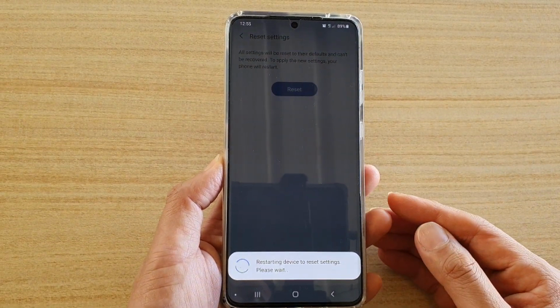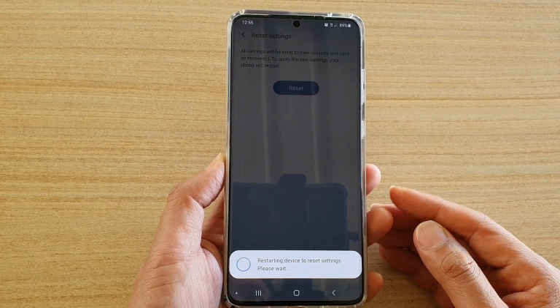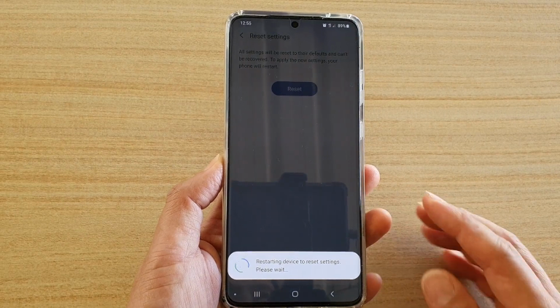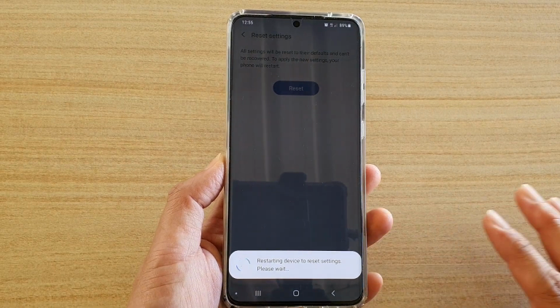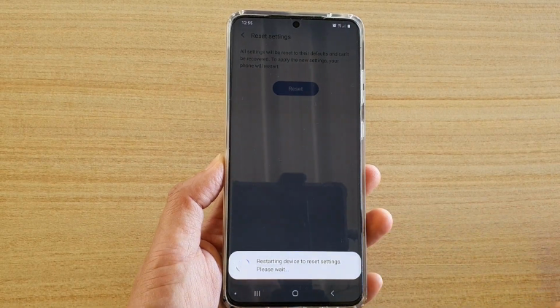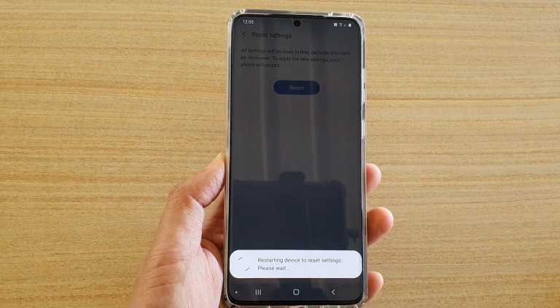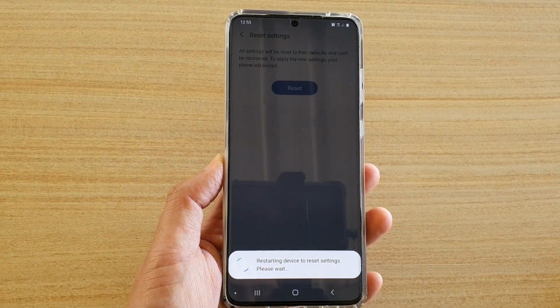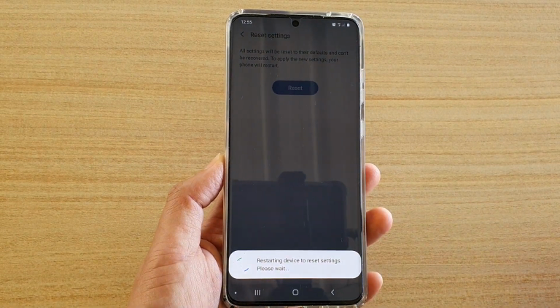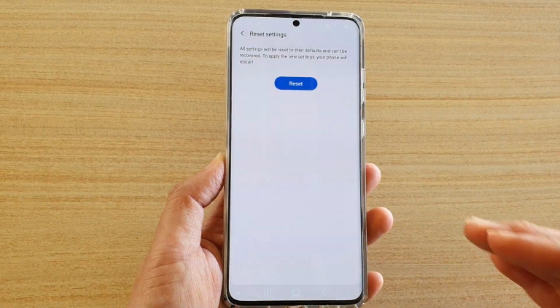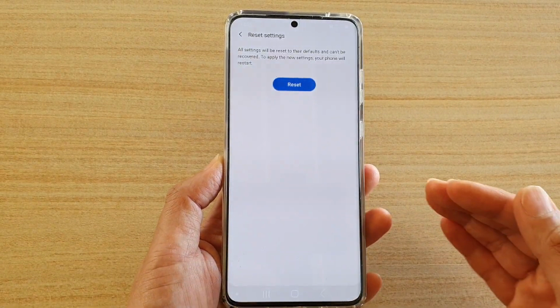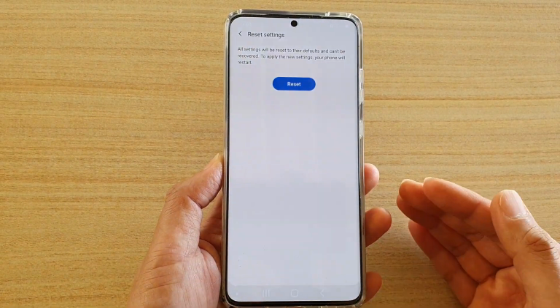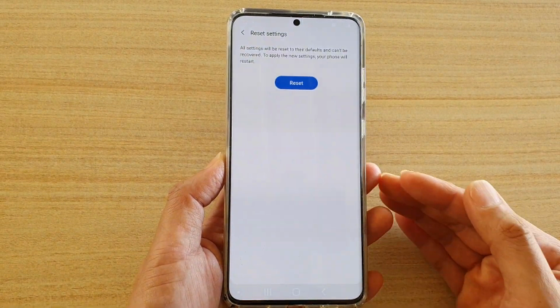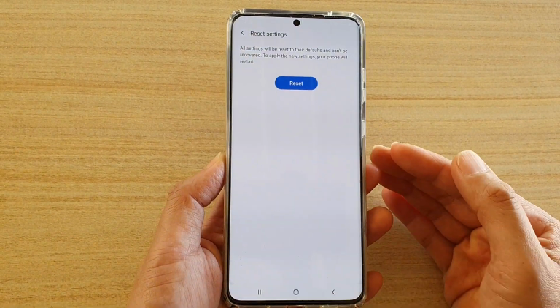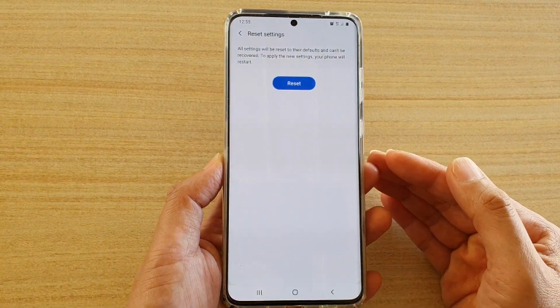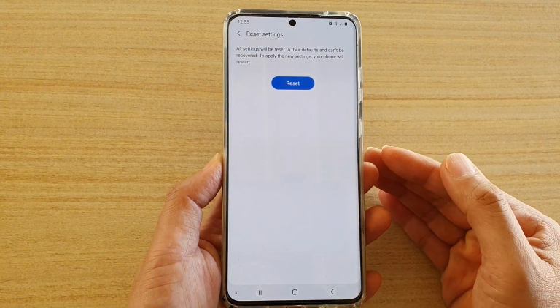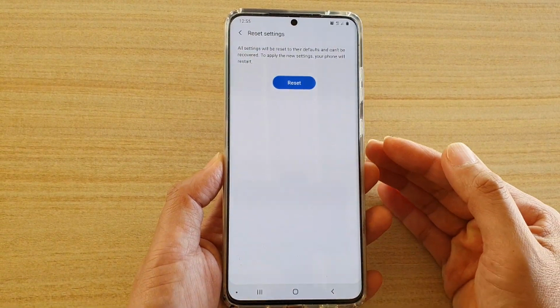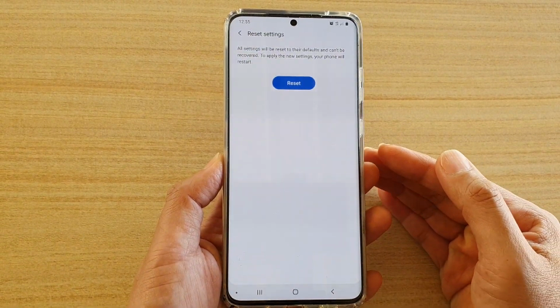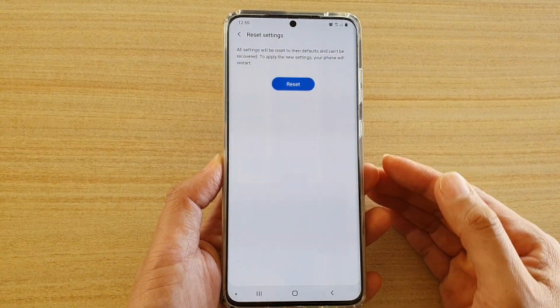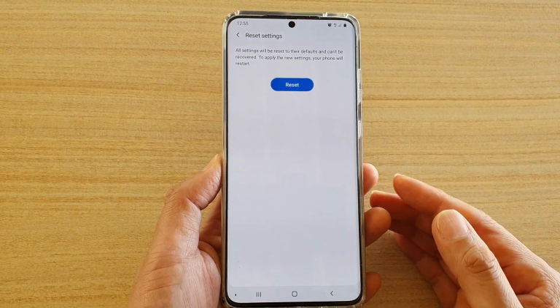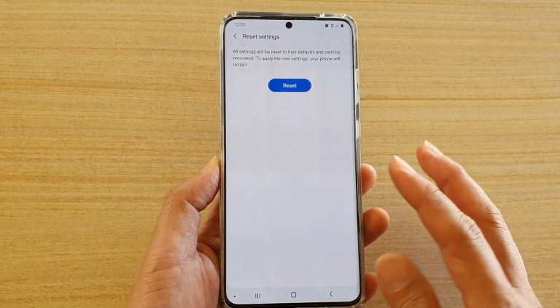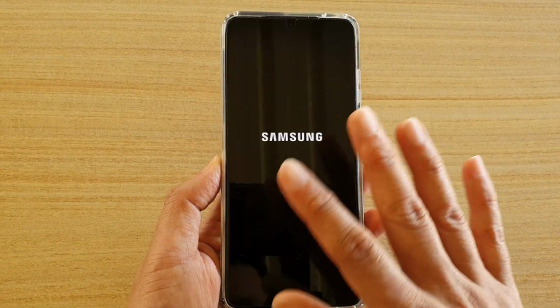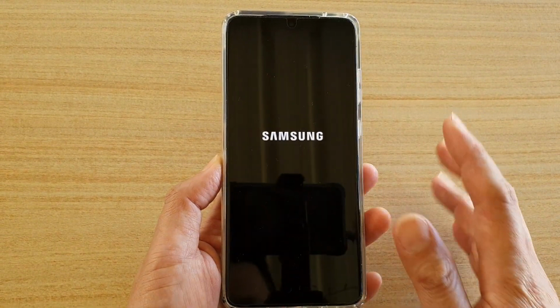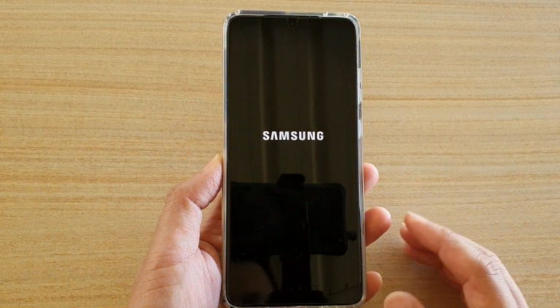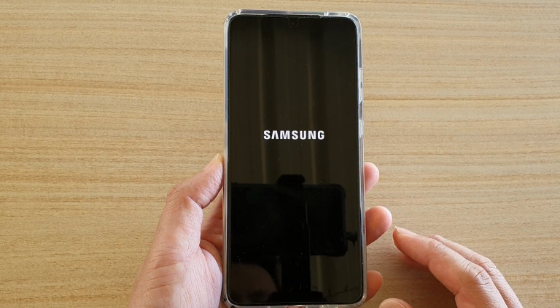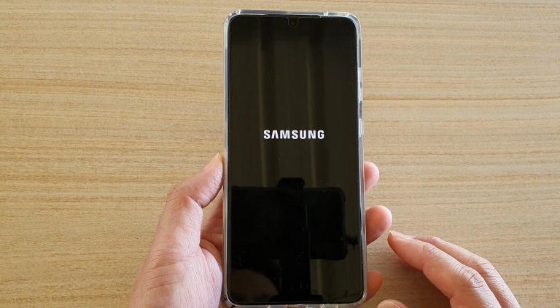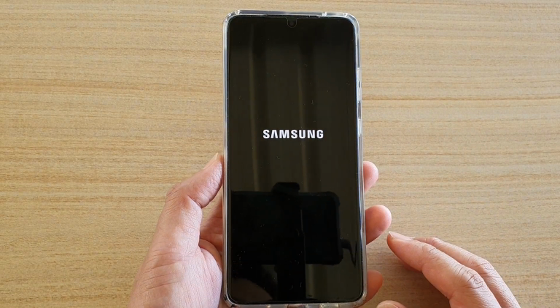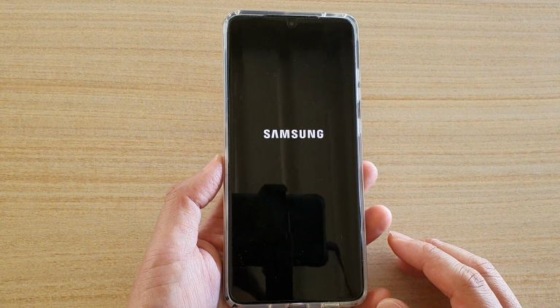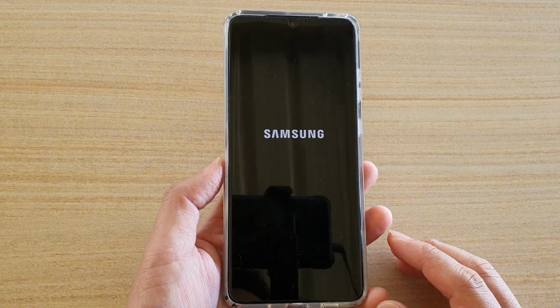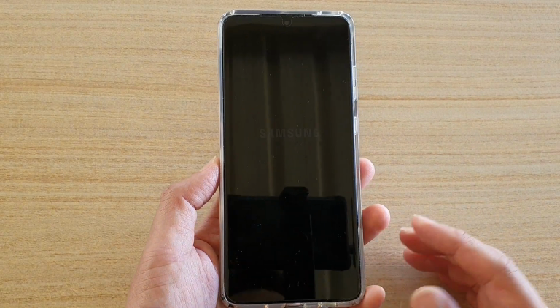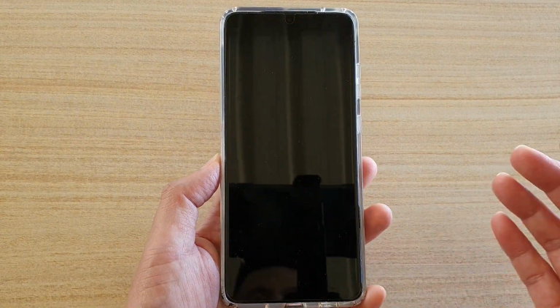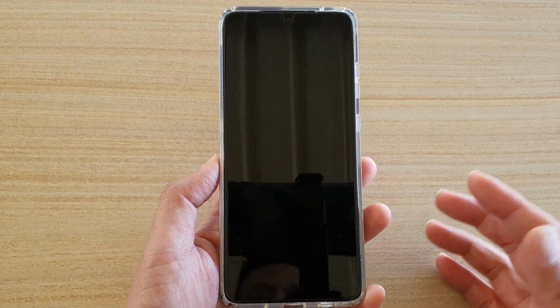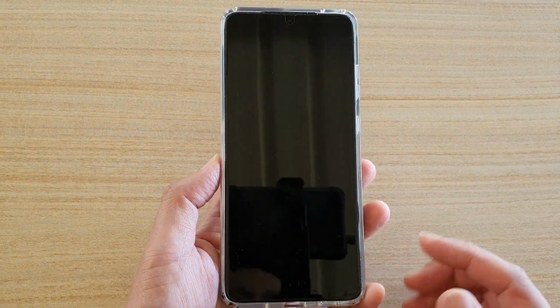Once again, your data will not be erased — it will be fine. Your data will still be there; only the settings on the phone are being reset.